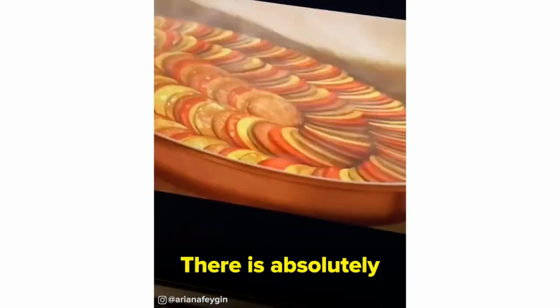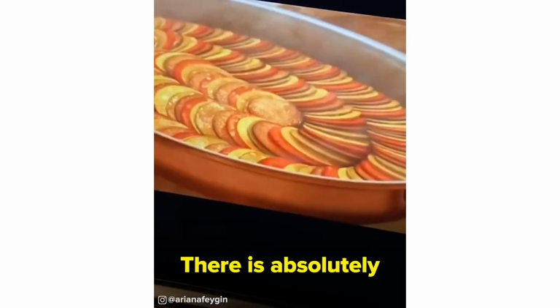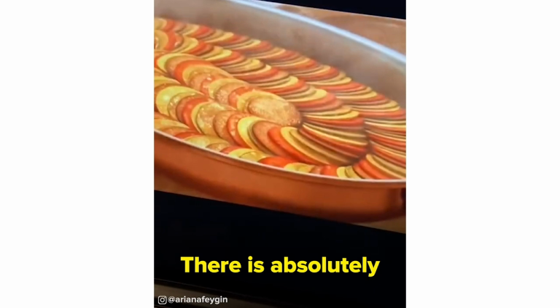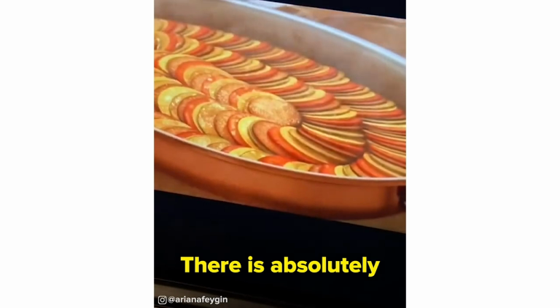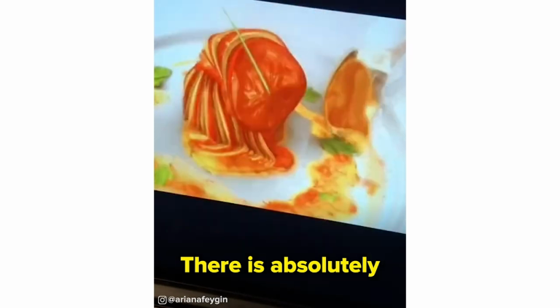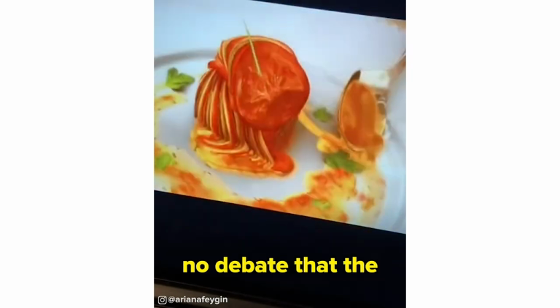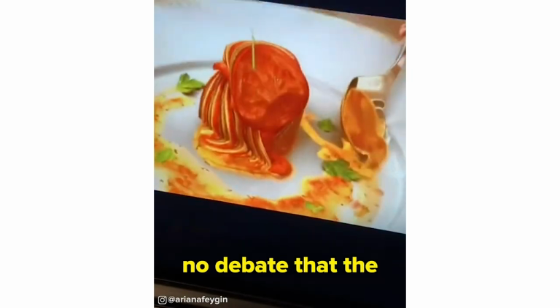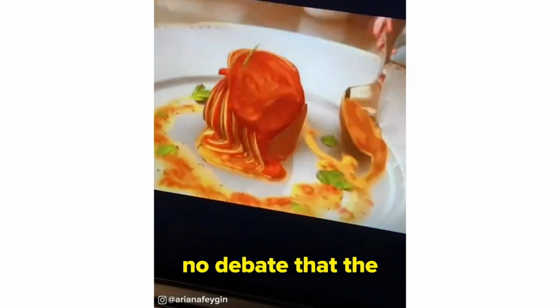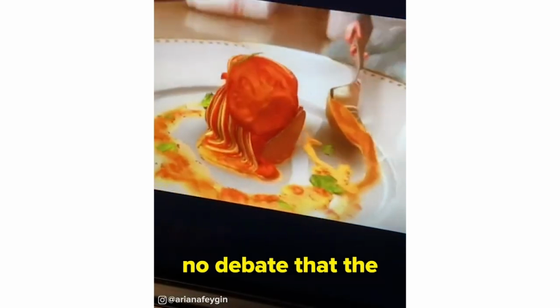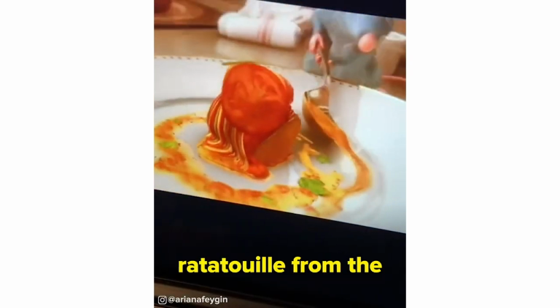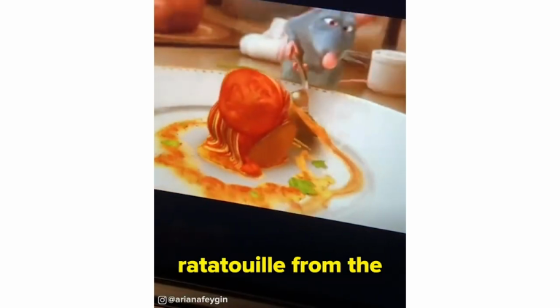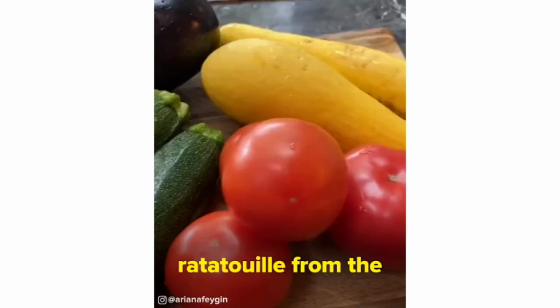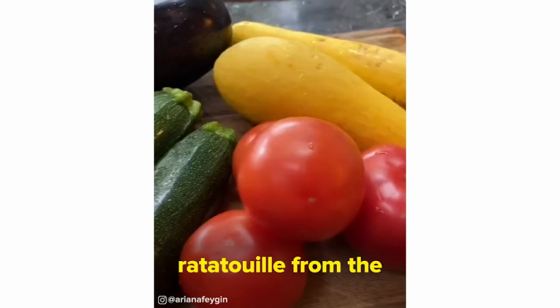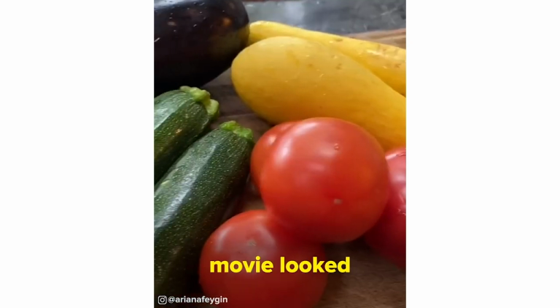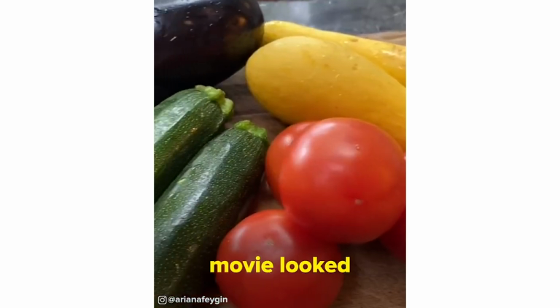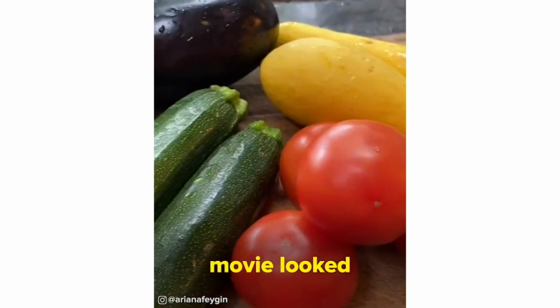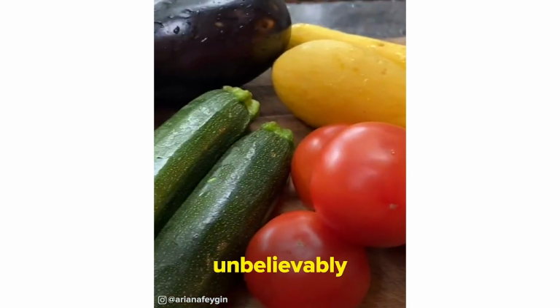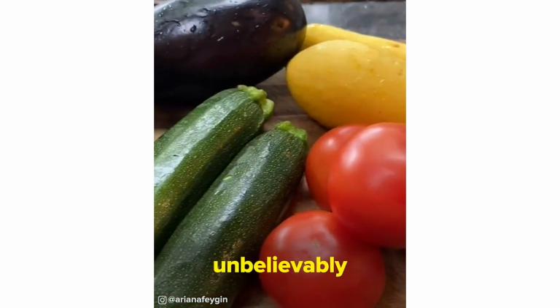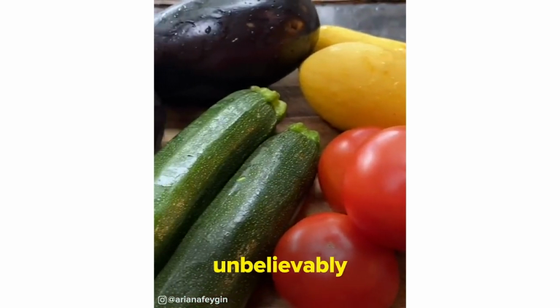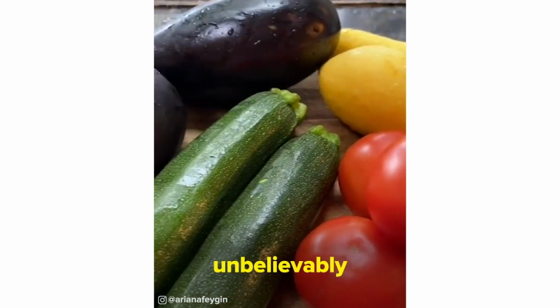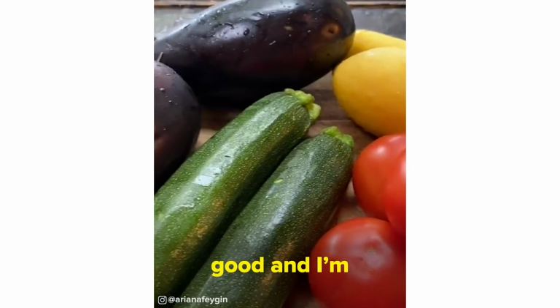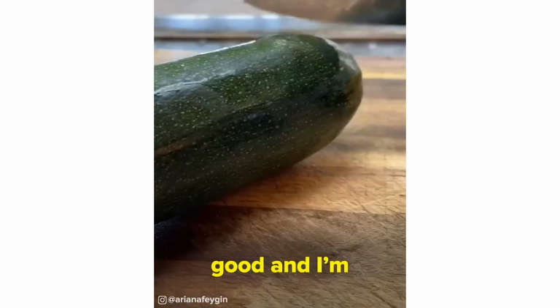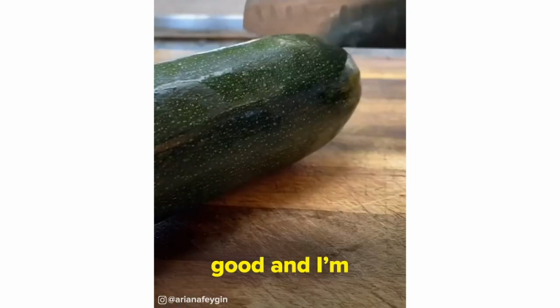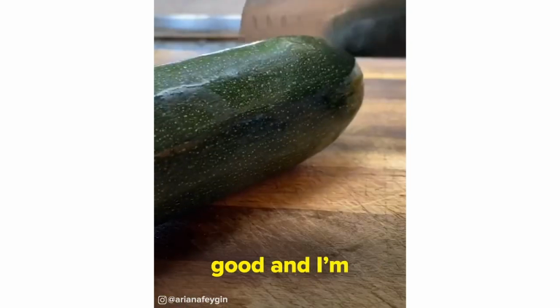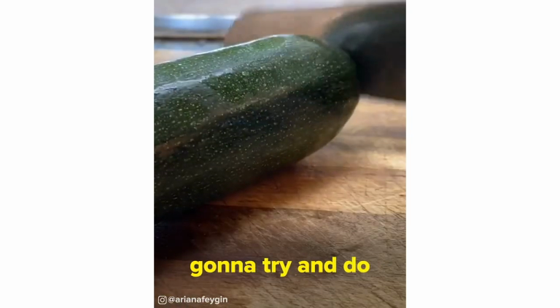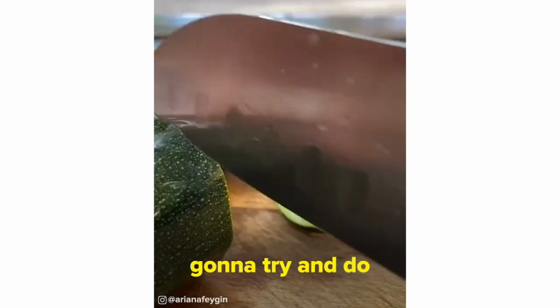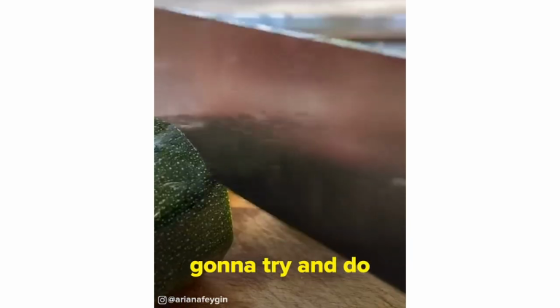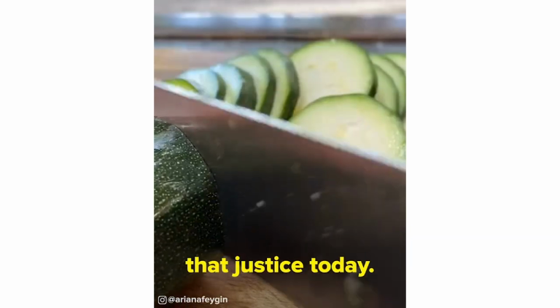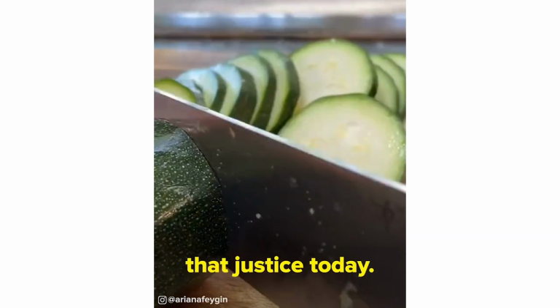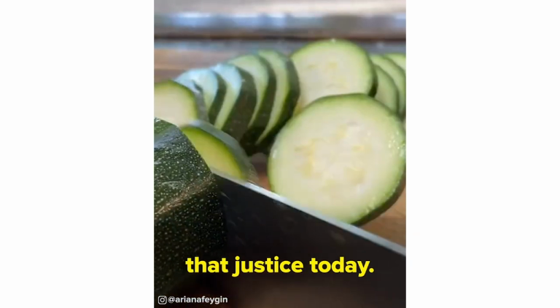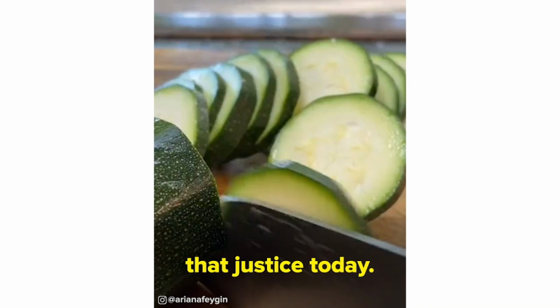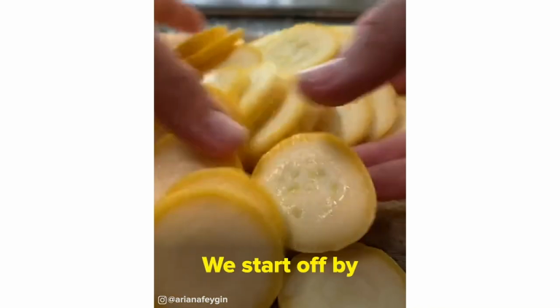There is absolutely no debate that the ratatouille from the movie looked unbelievably good, and I'm going to try and do that justice today.